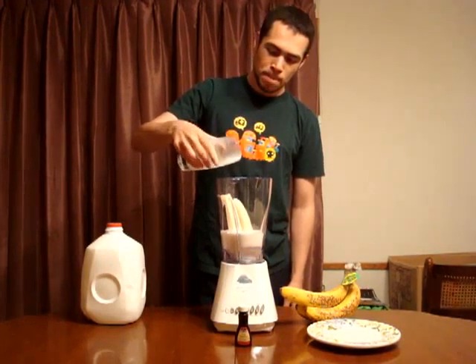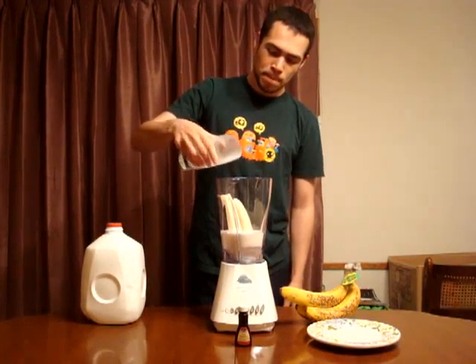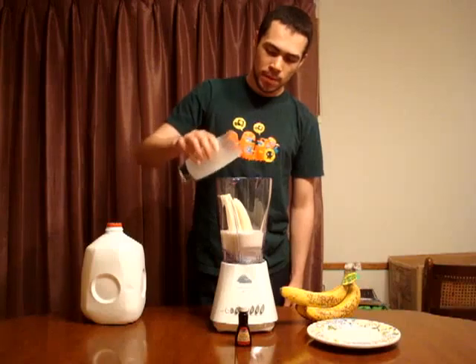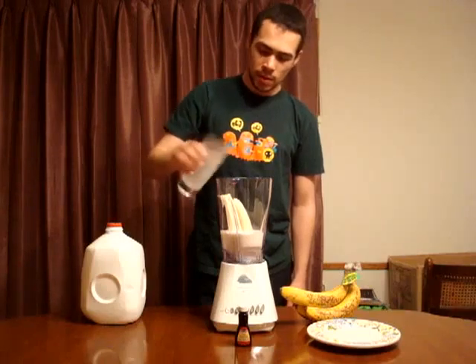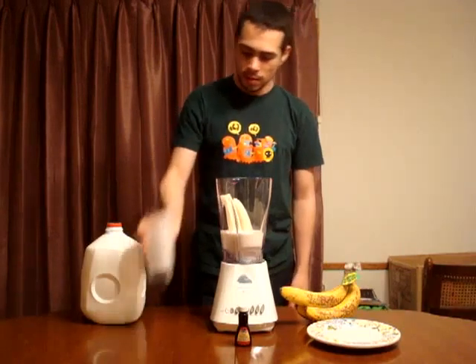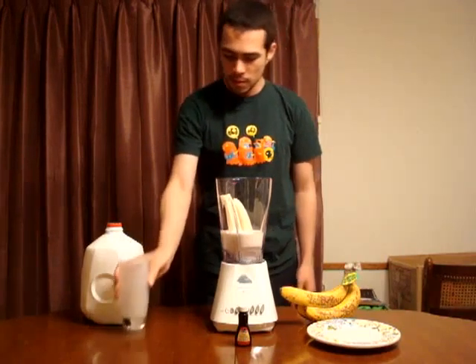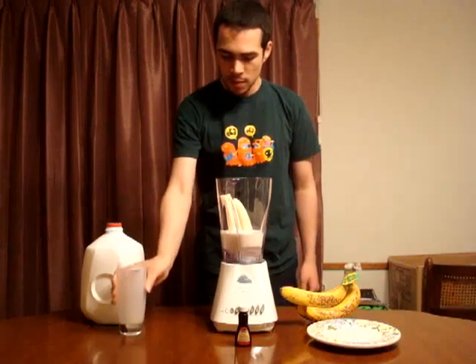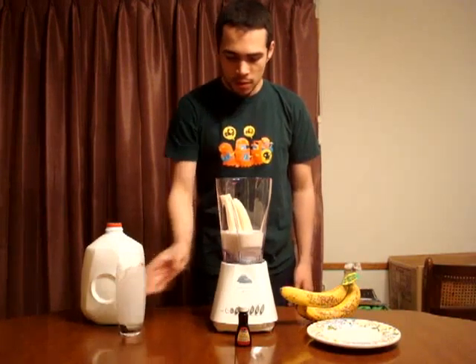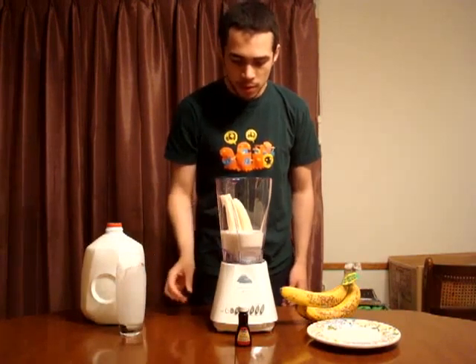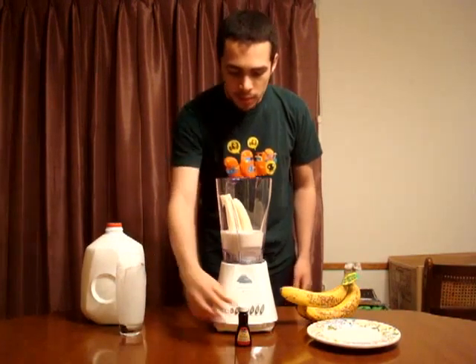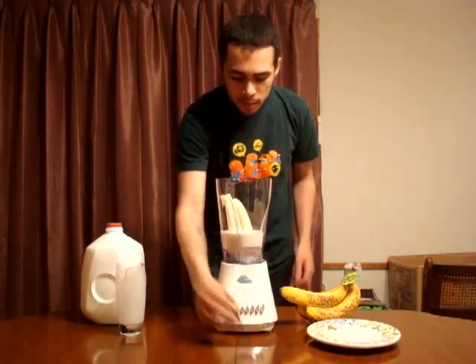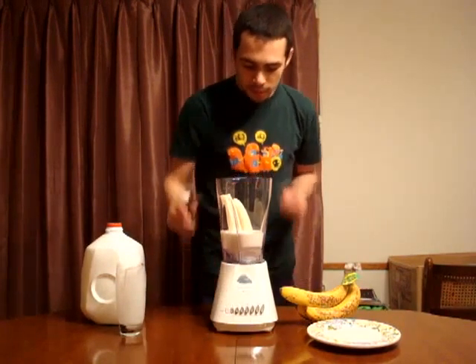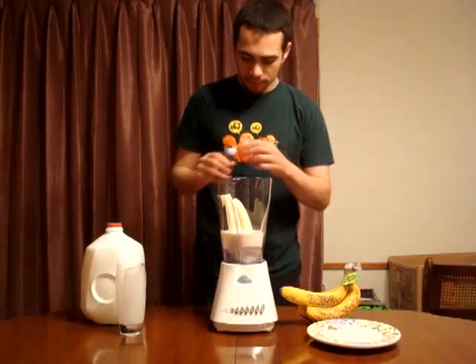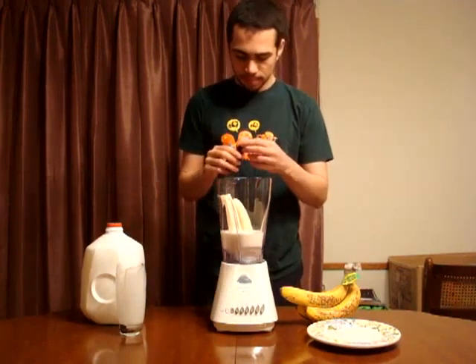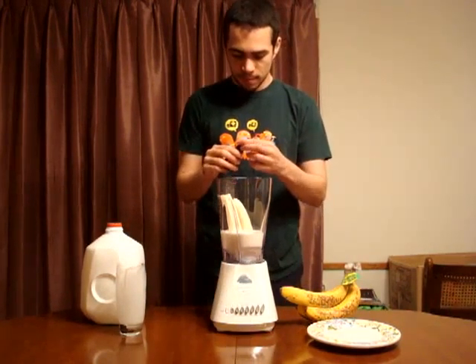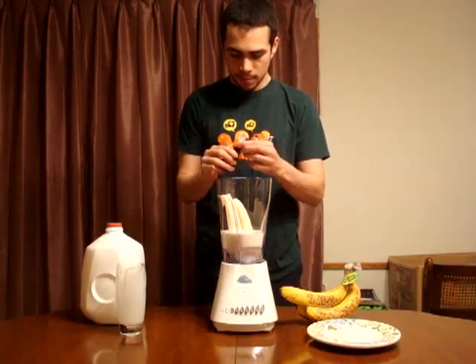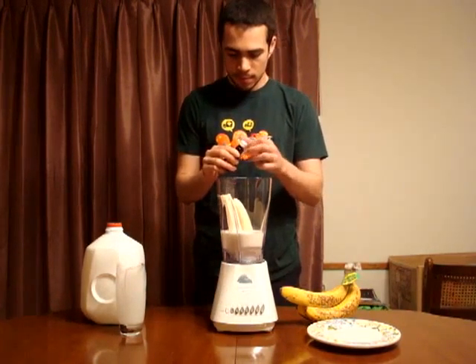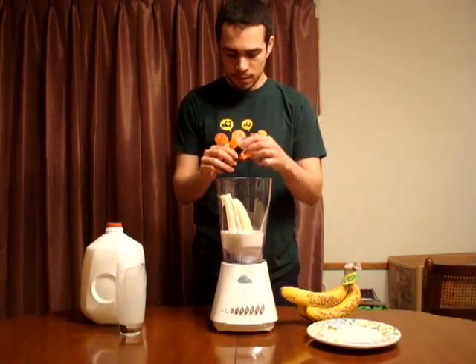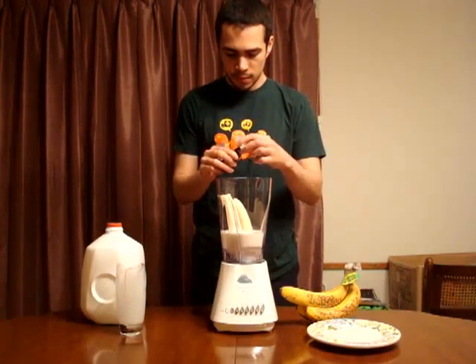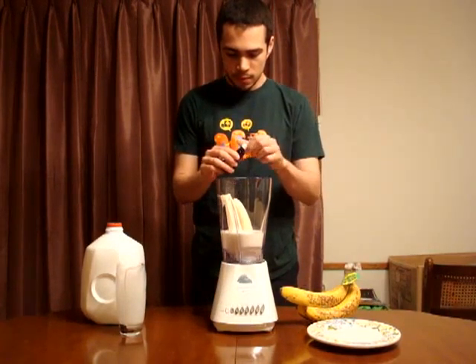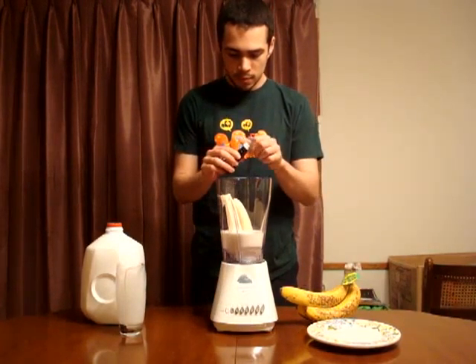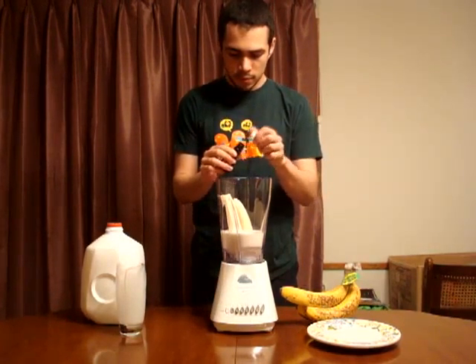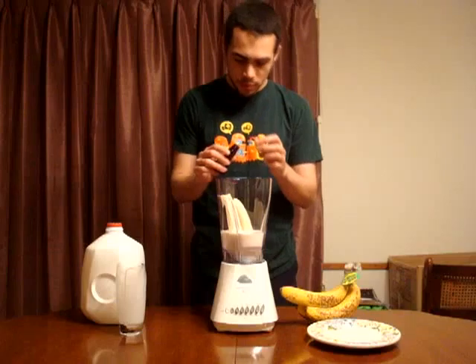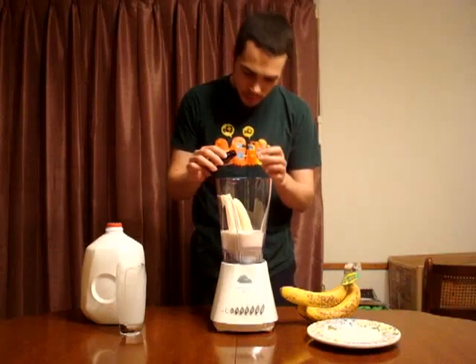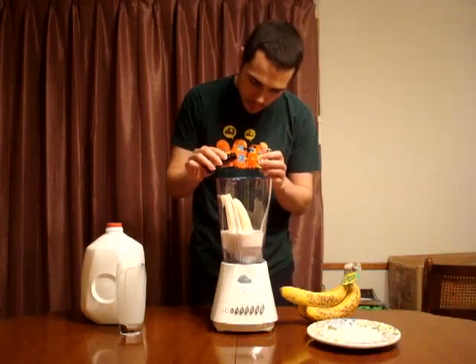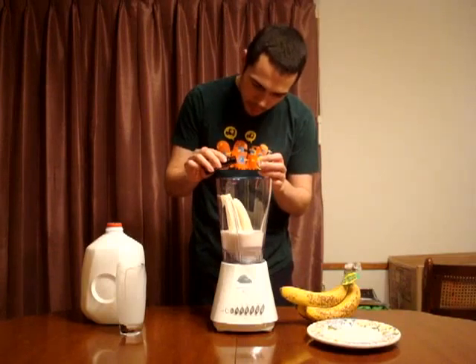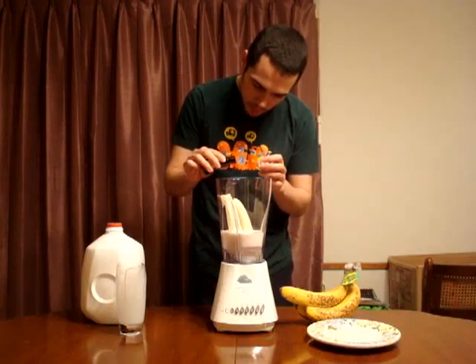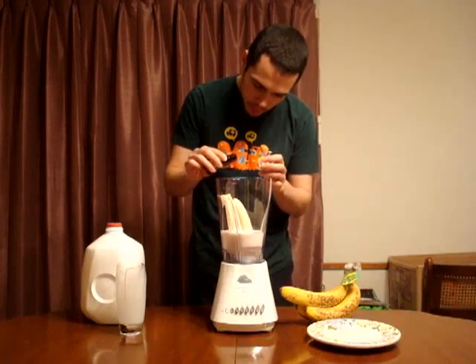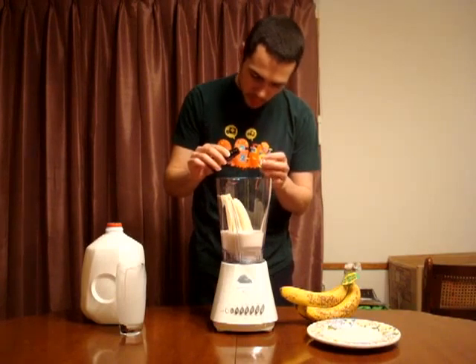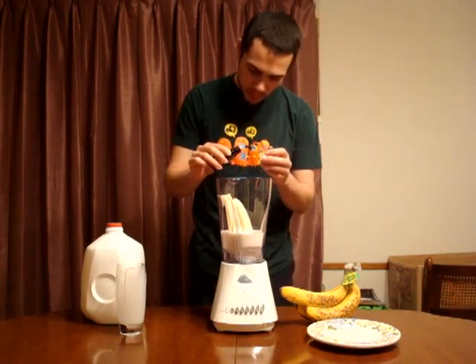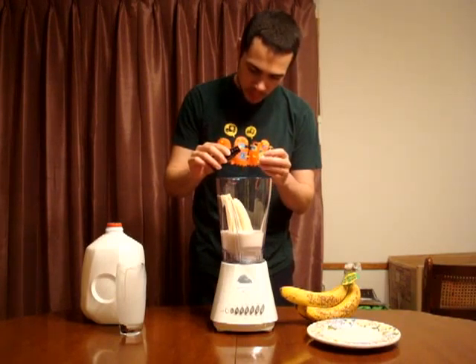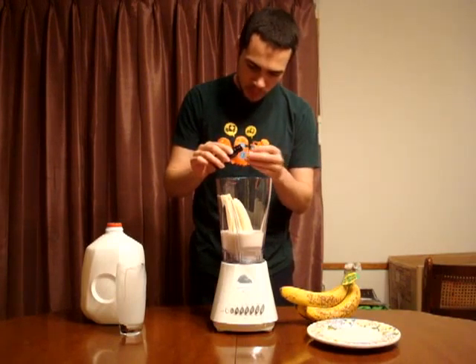Afterwards we're going to need vanilla extract. You can find vanilla extract in any grocery store. Make sure not to use too much — just enough.